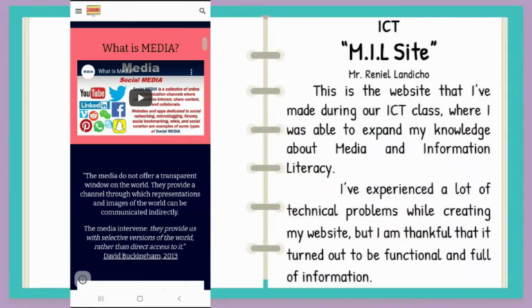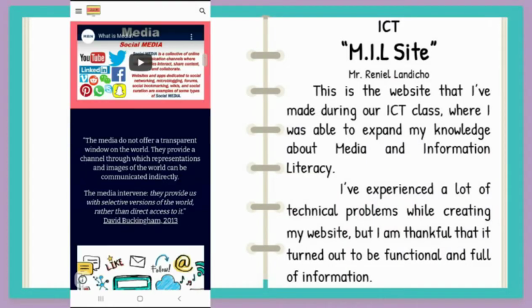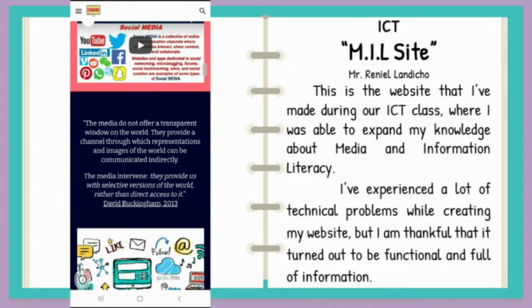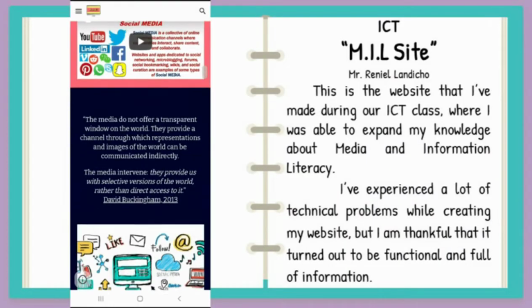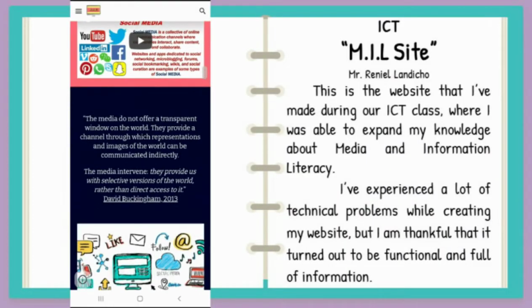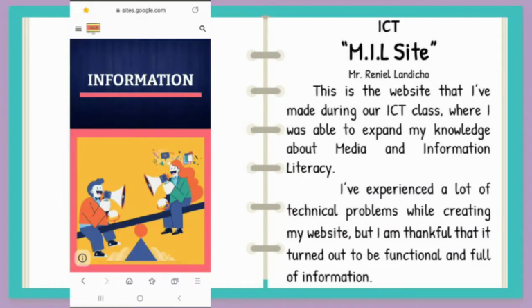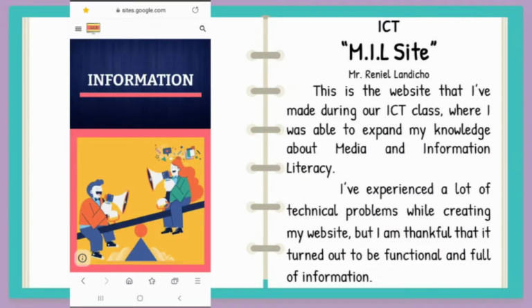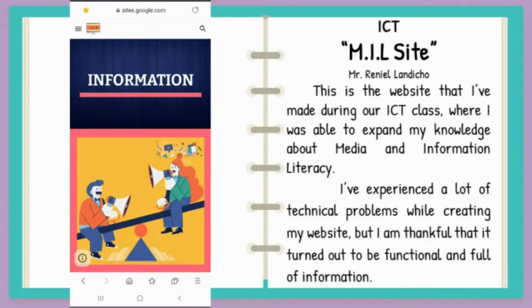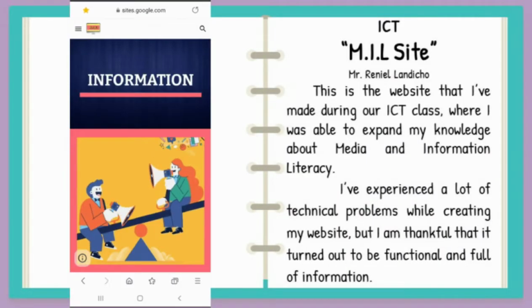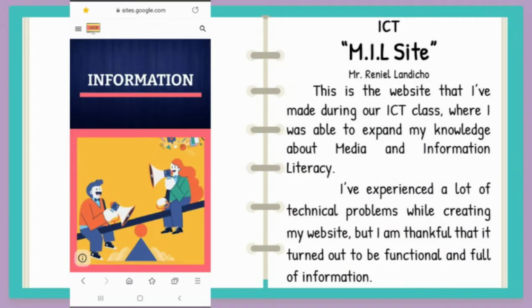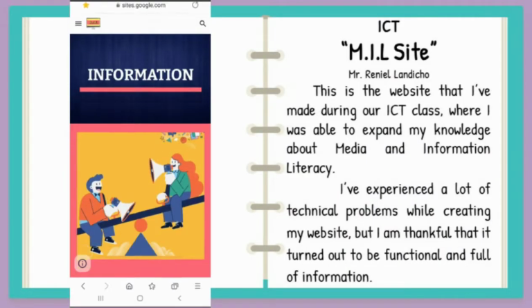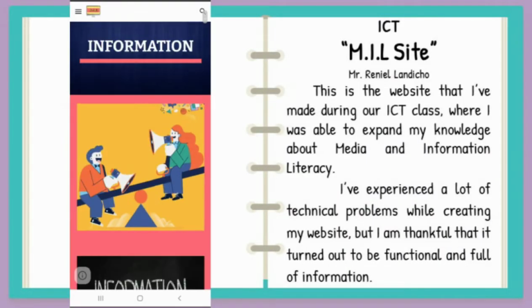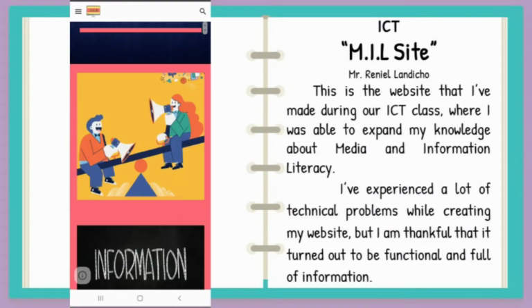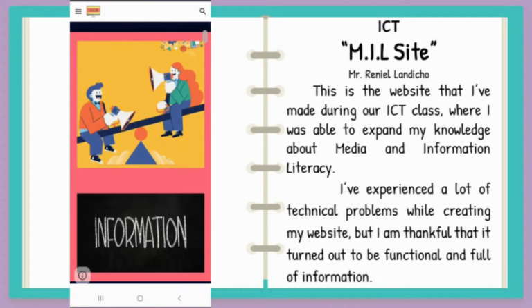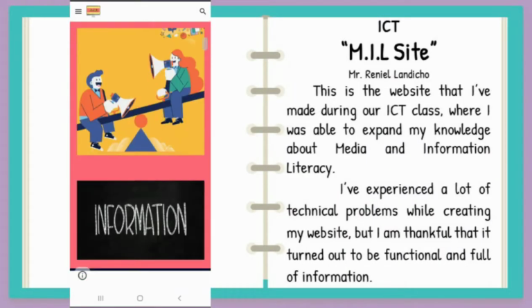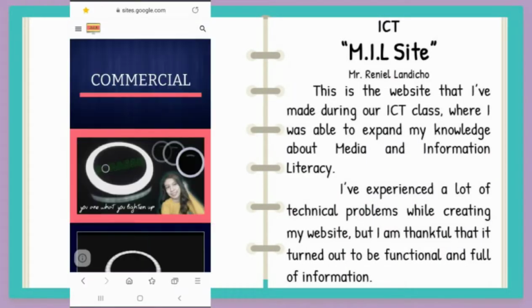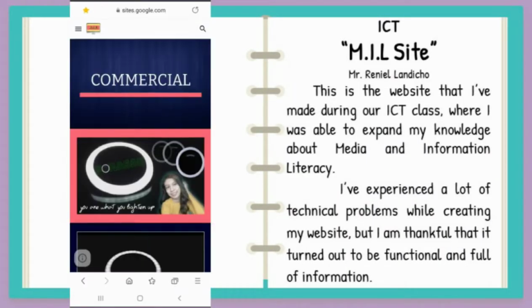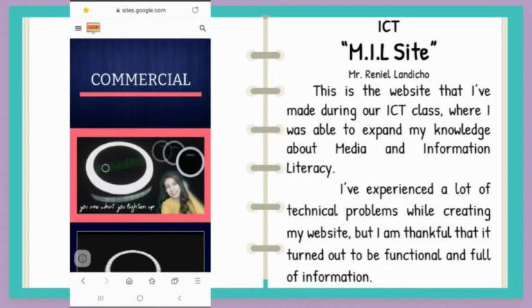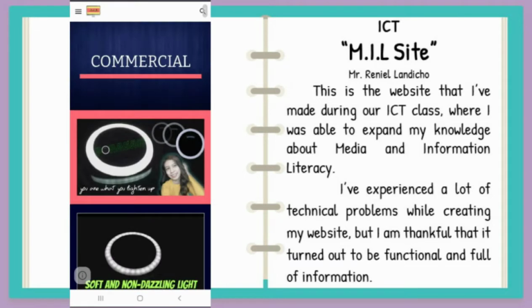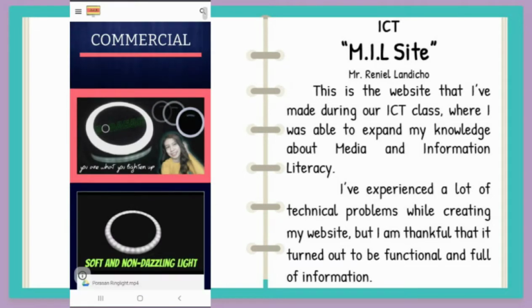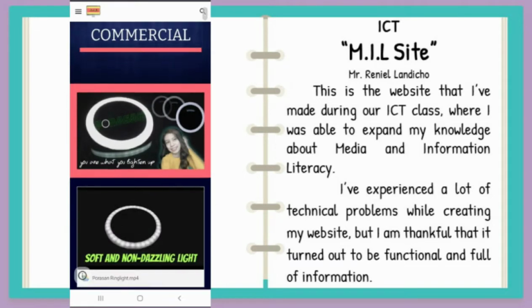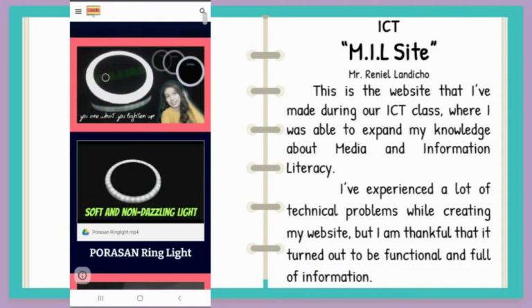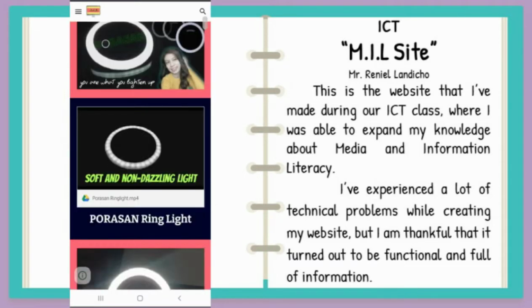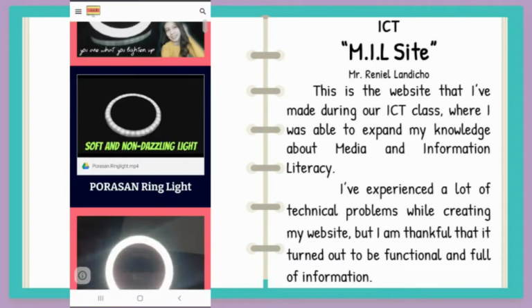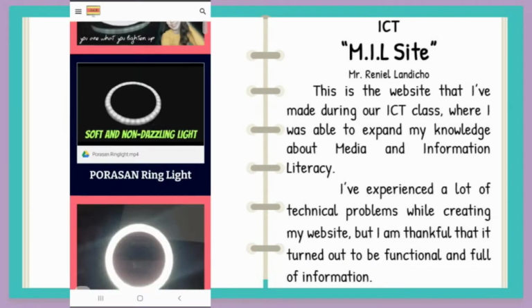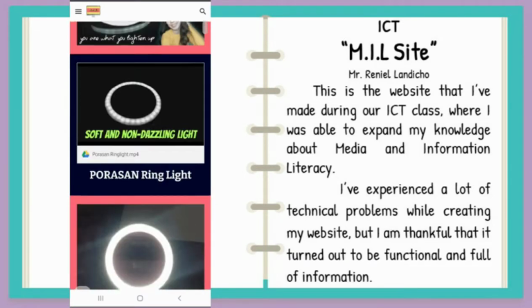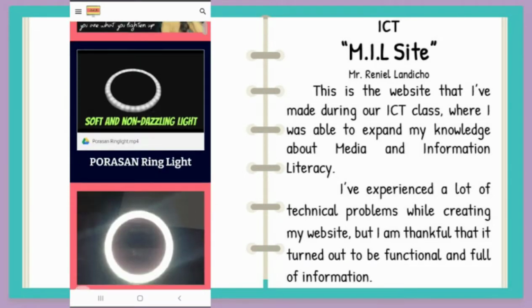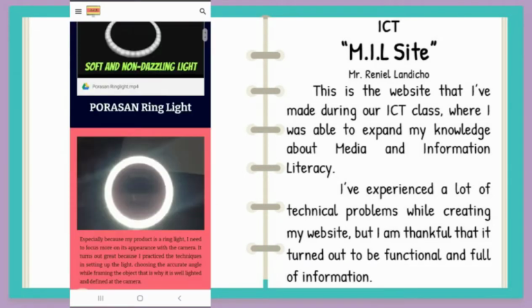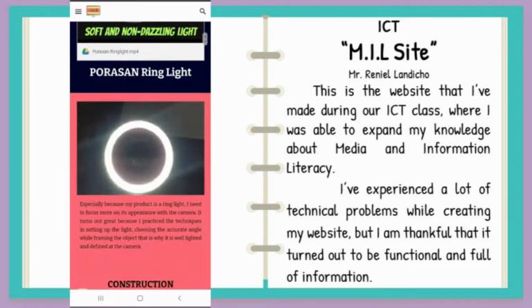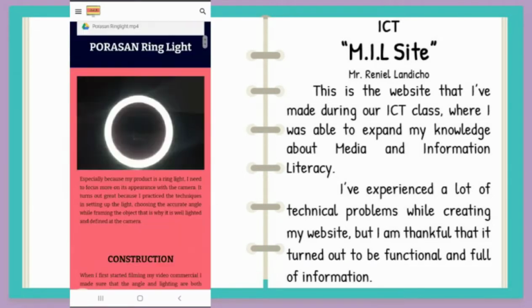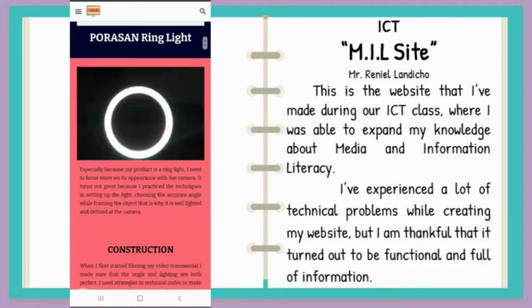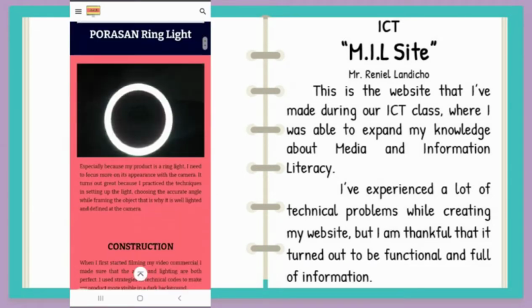ICTMIL site — the website that I've made during our ICT class, where I was able to expand my knowledge about media and information literacy.